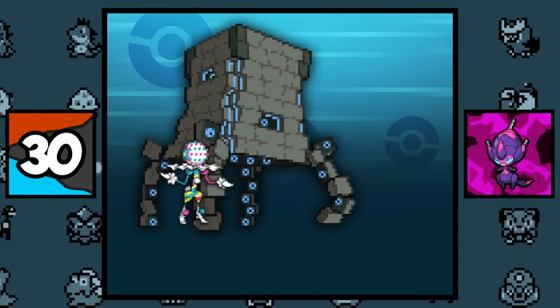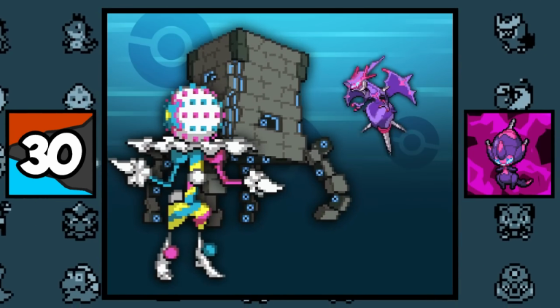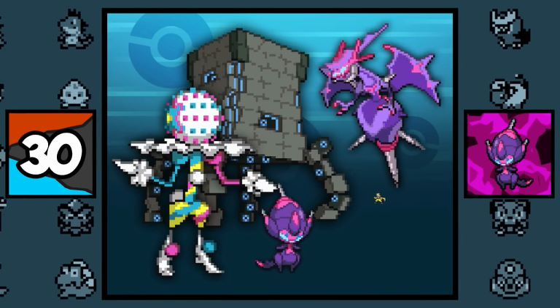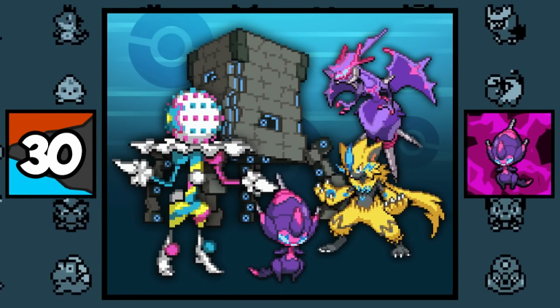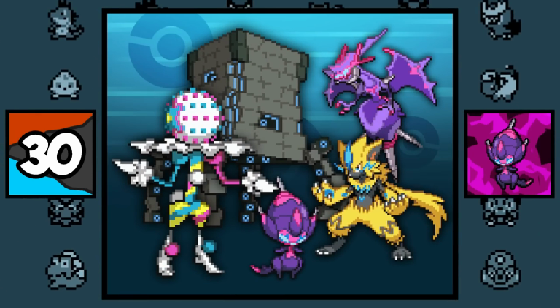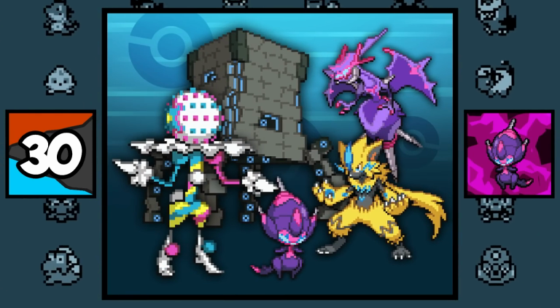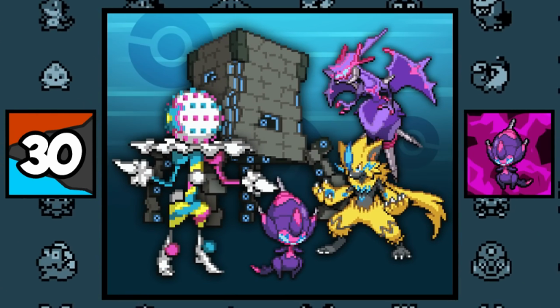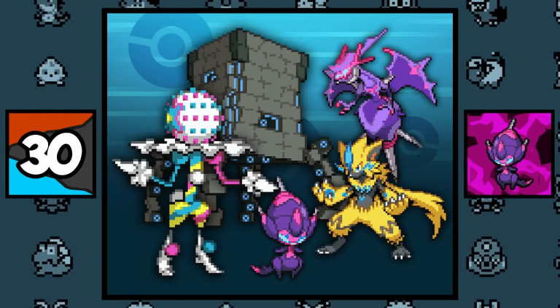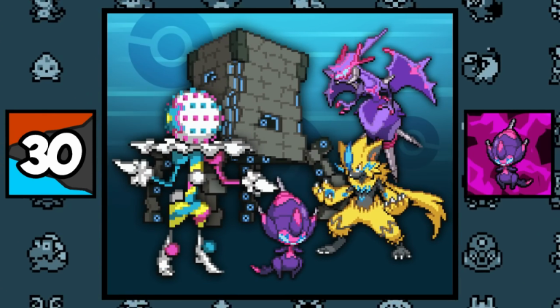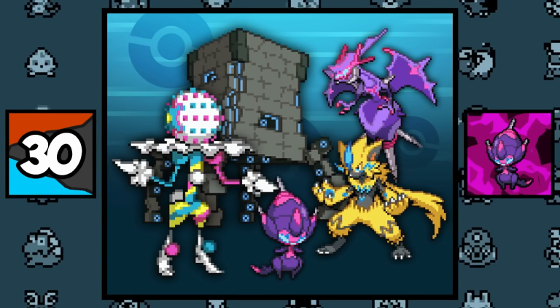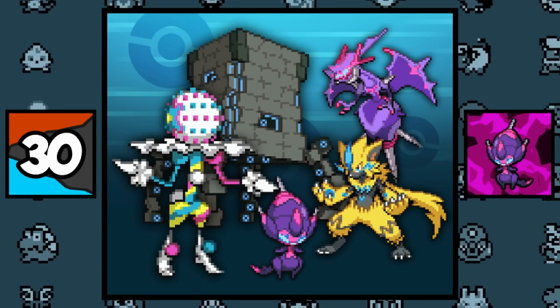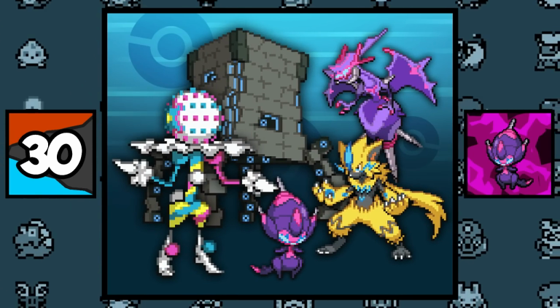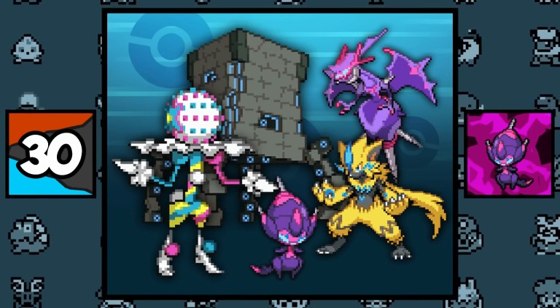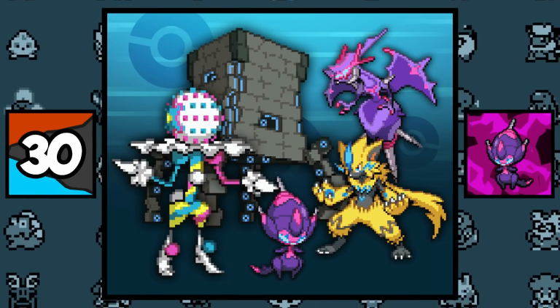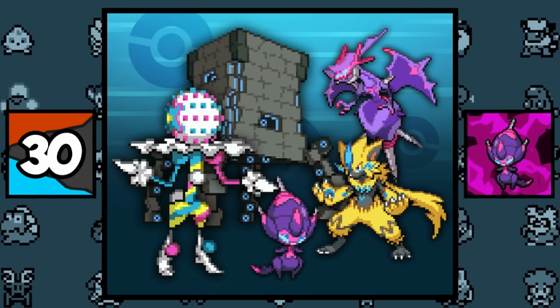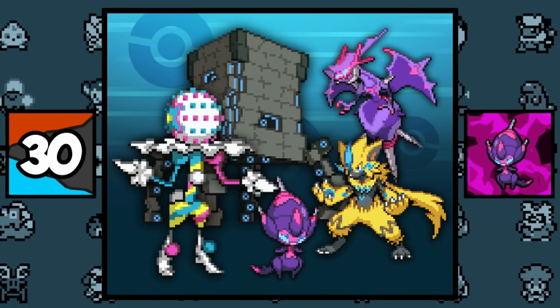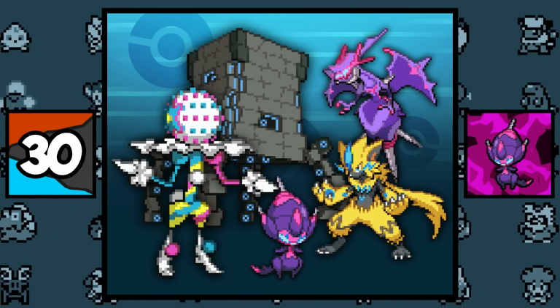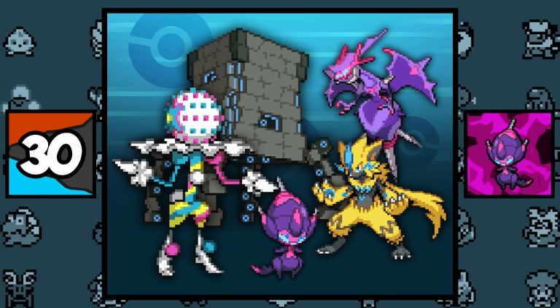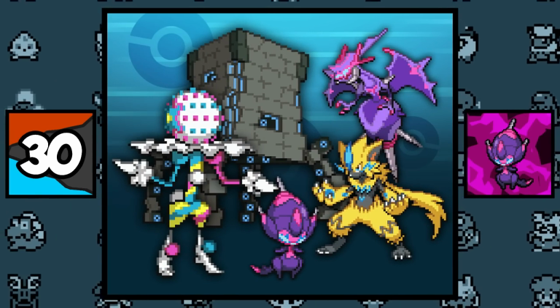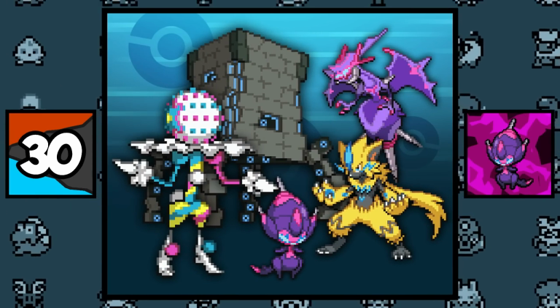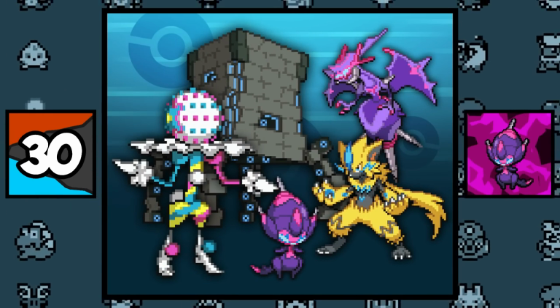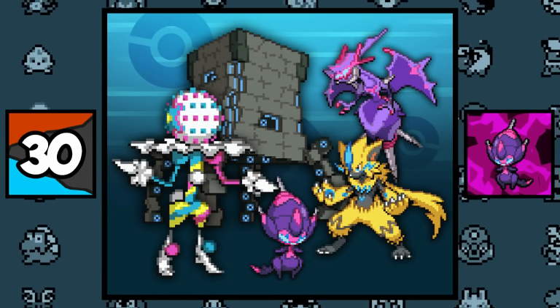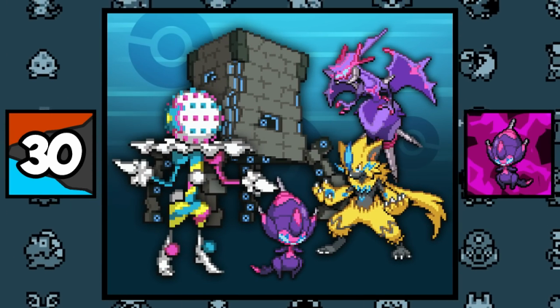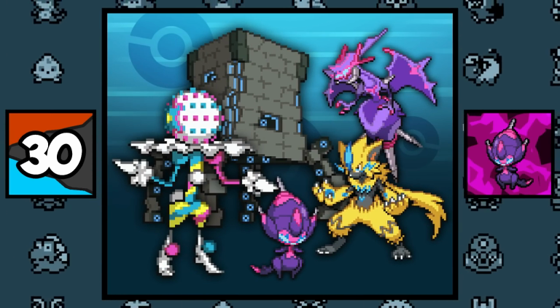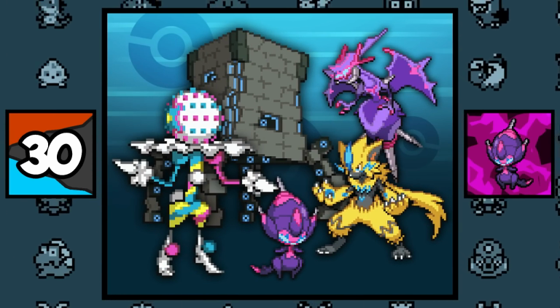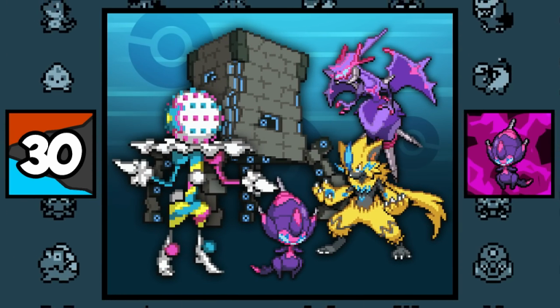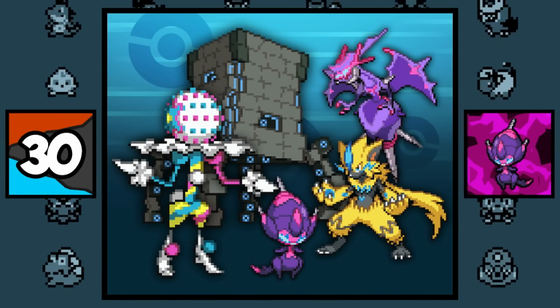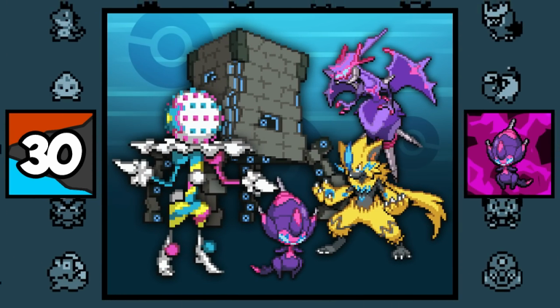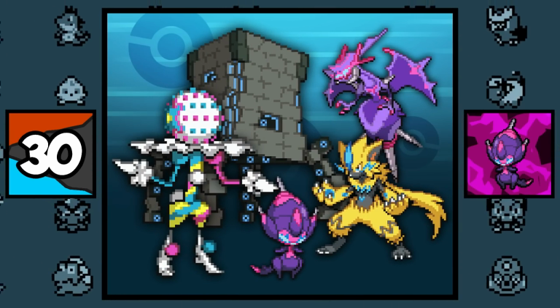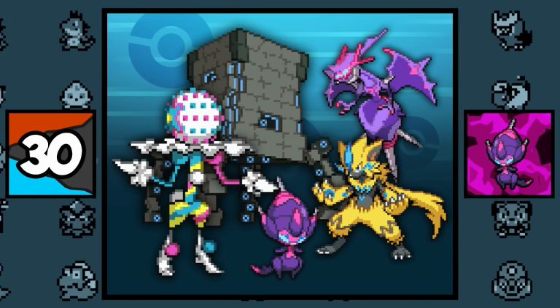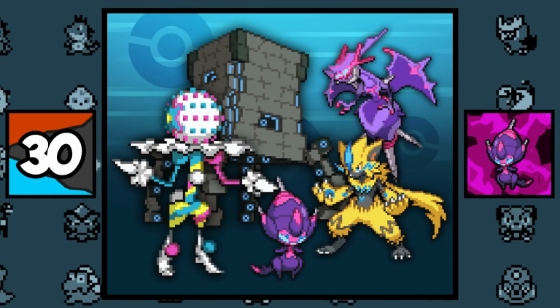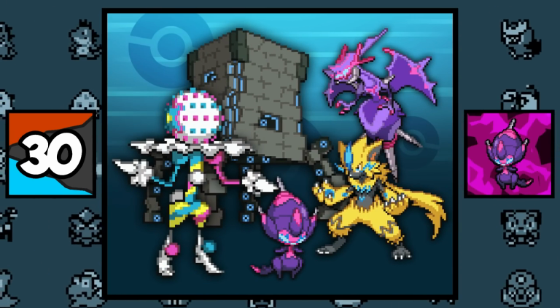Every single Pokemon introduced in Ultra Sun and Moon is weak to the Ground type. Literally, just look for yourself.